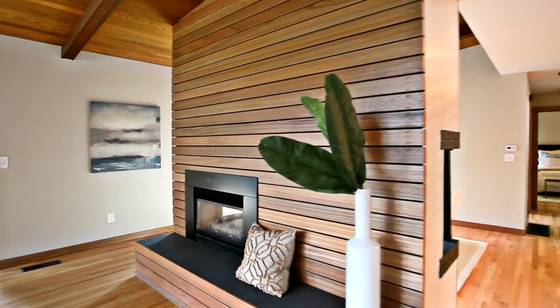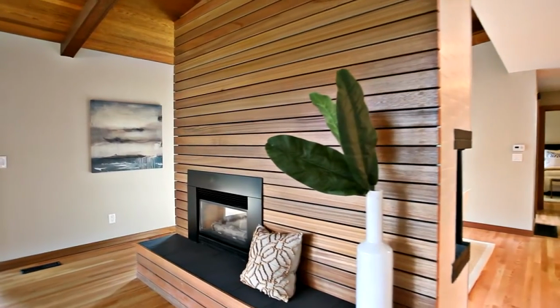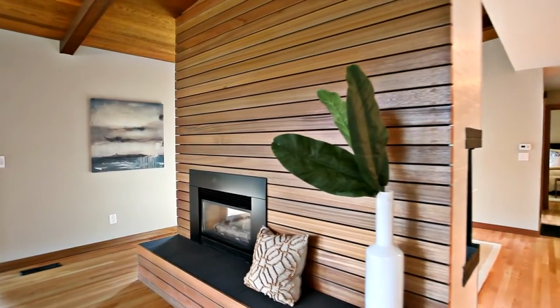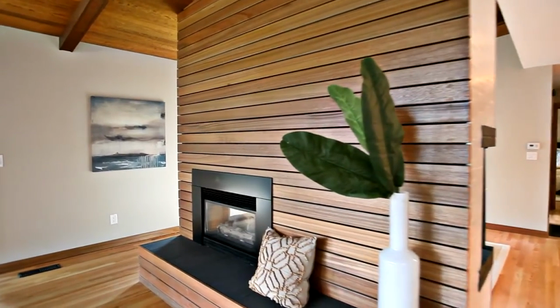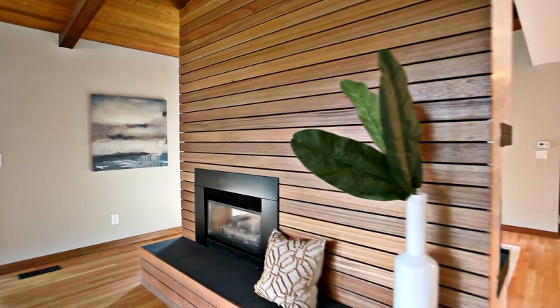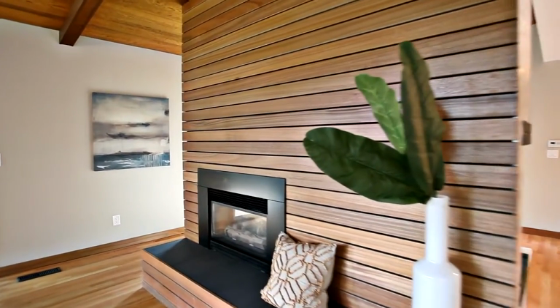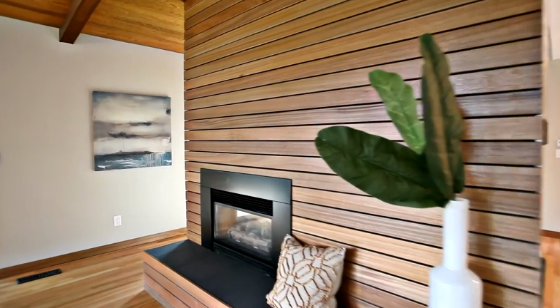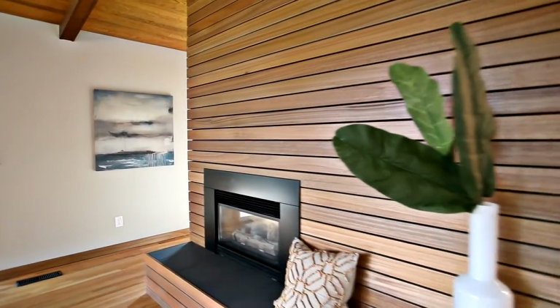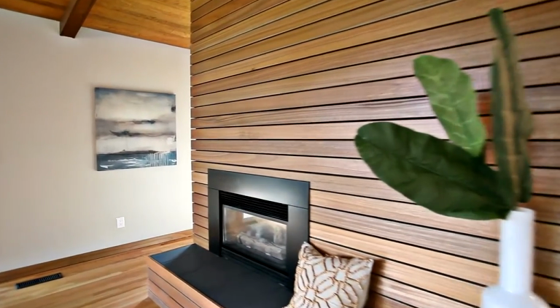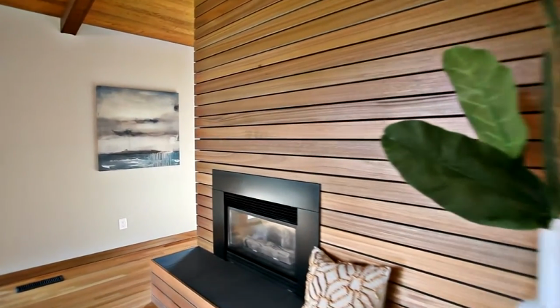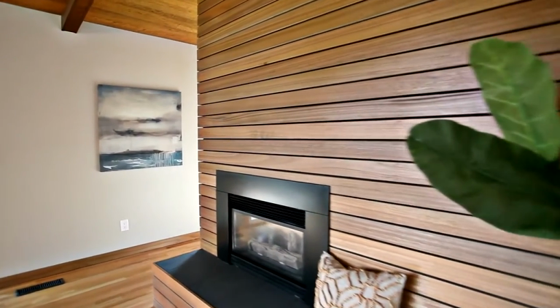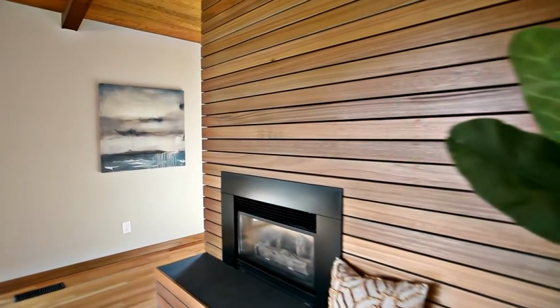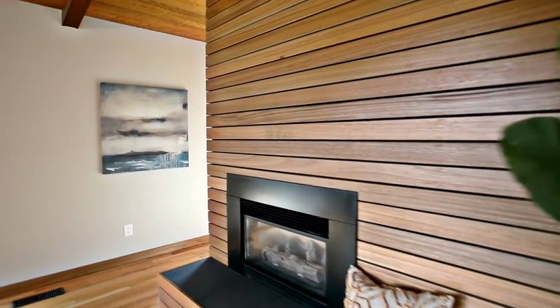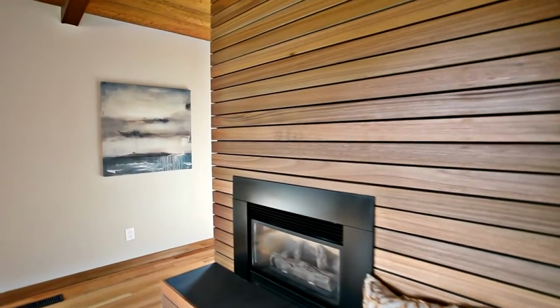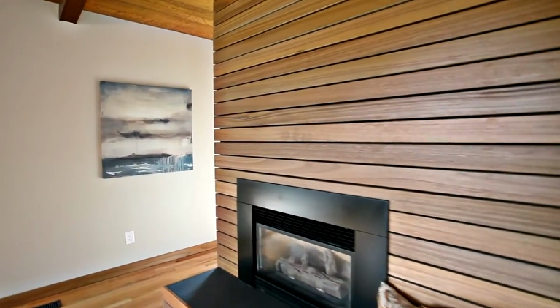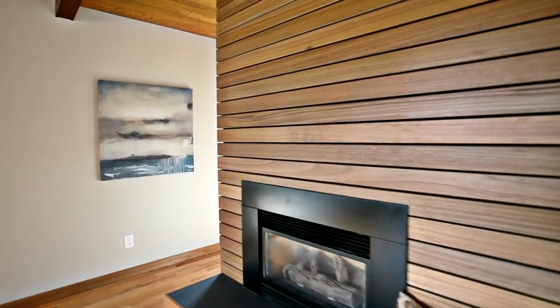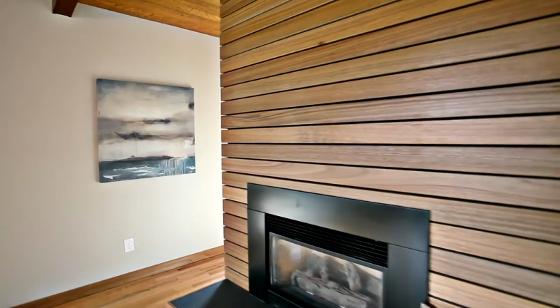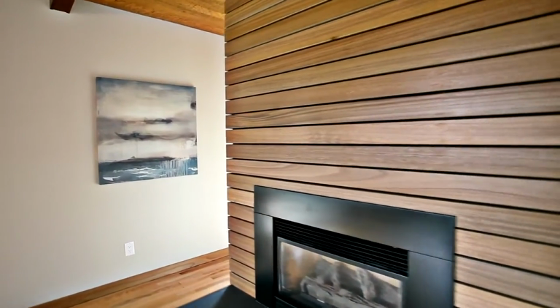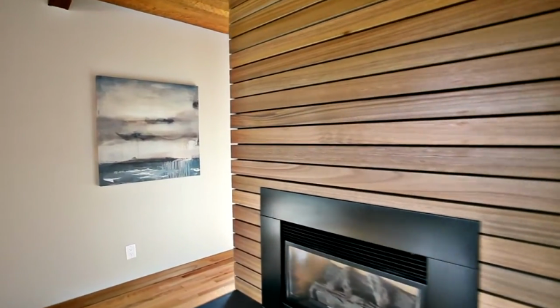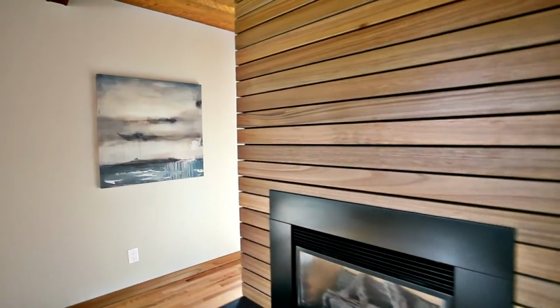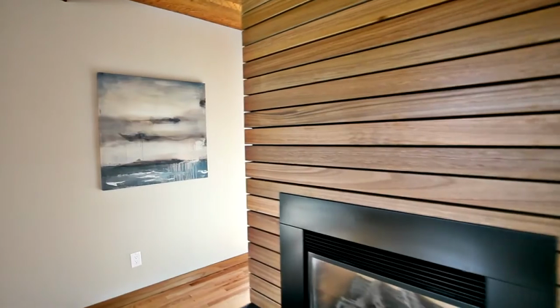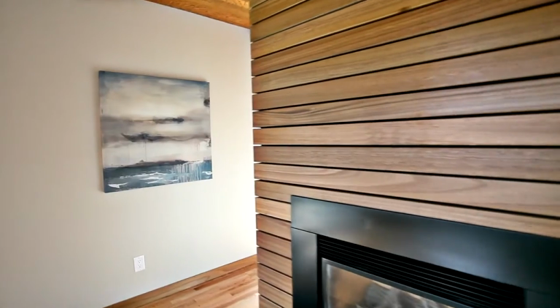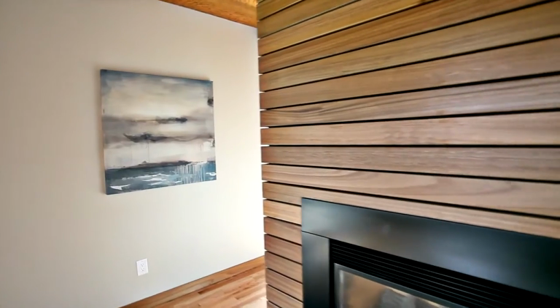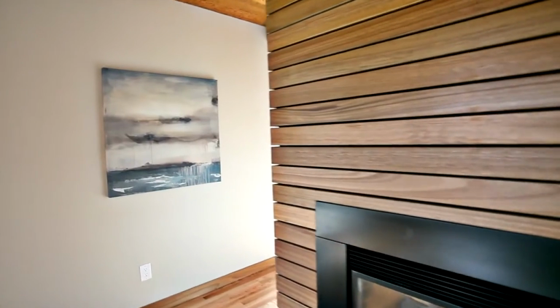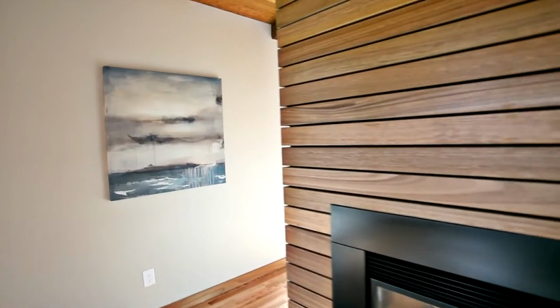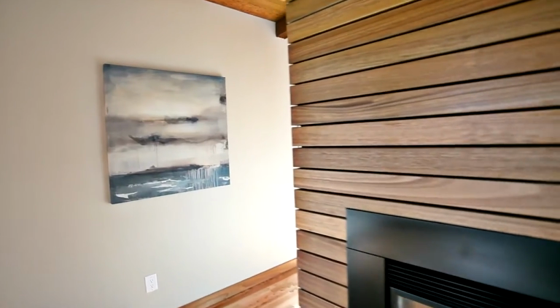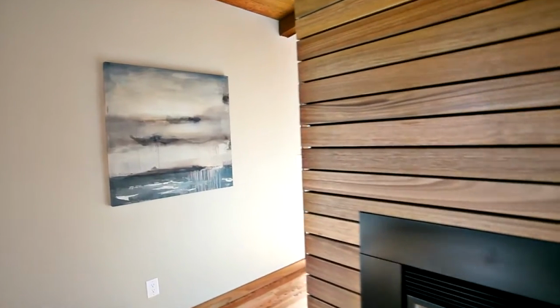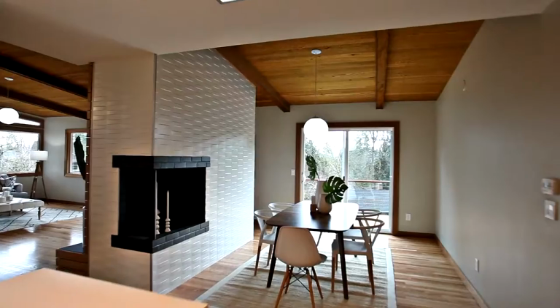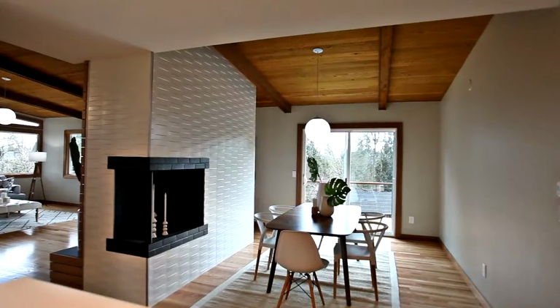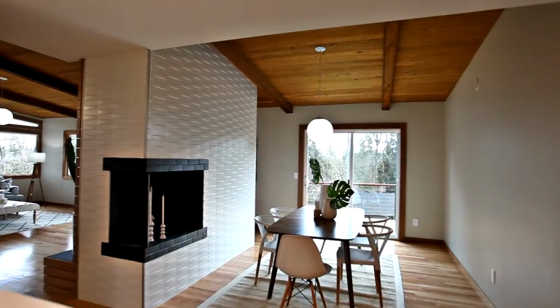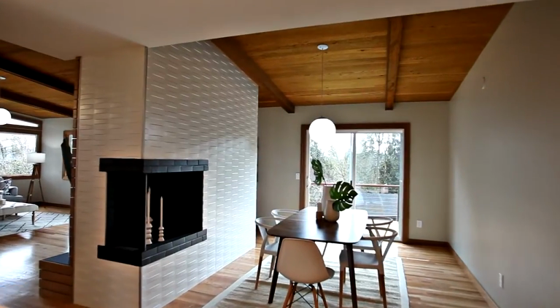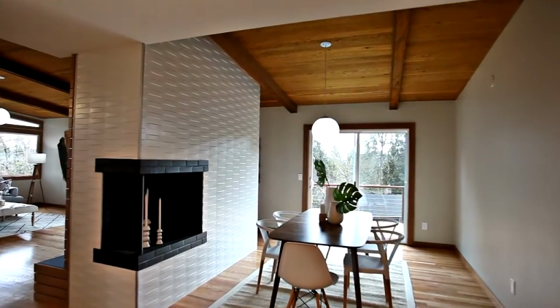You can relax by a wood-burning fireplace in the living room and in the dining room.